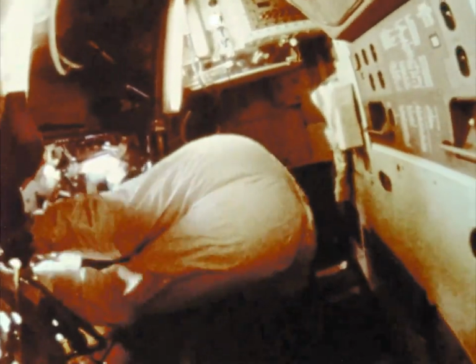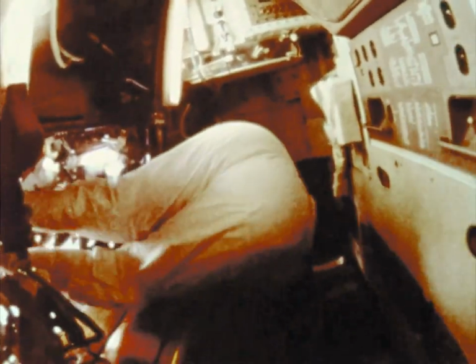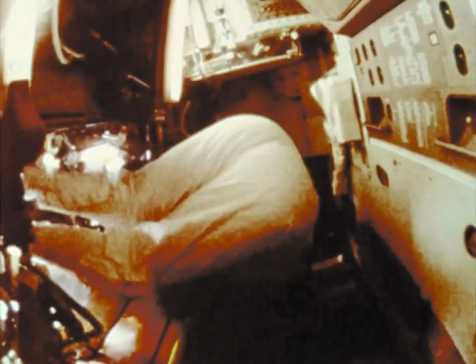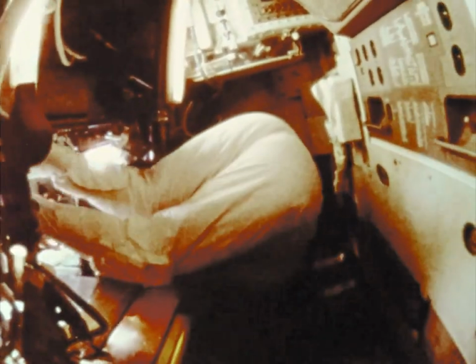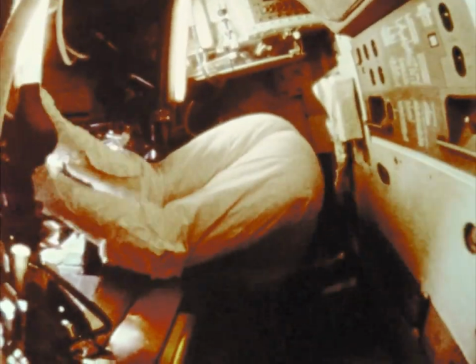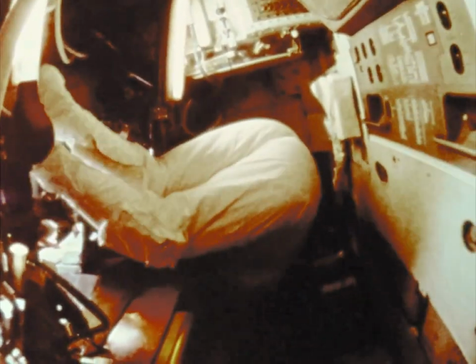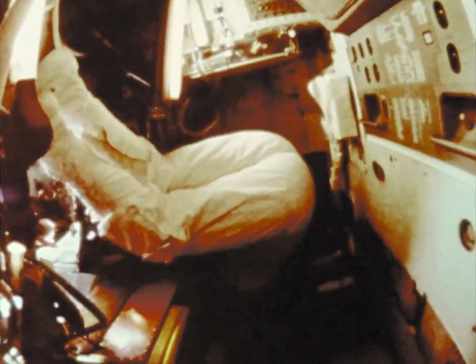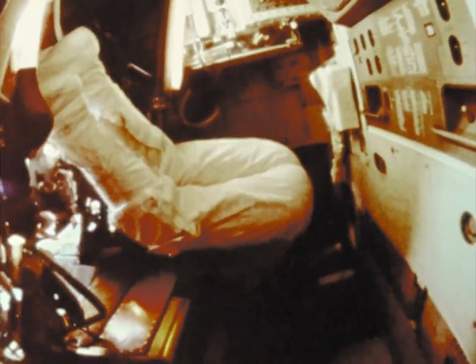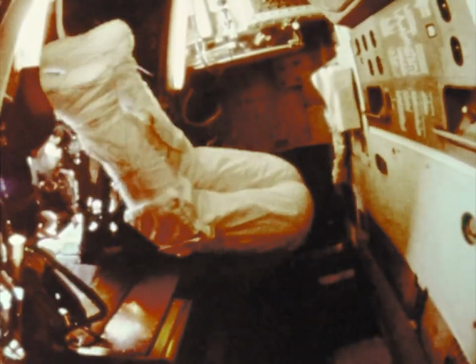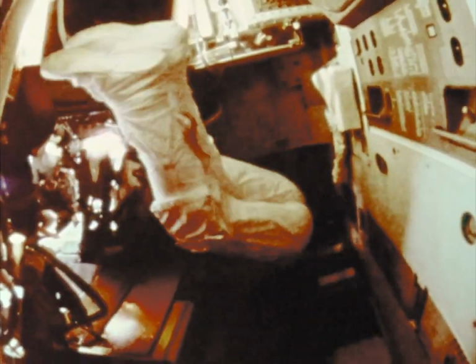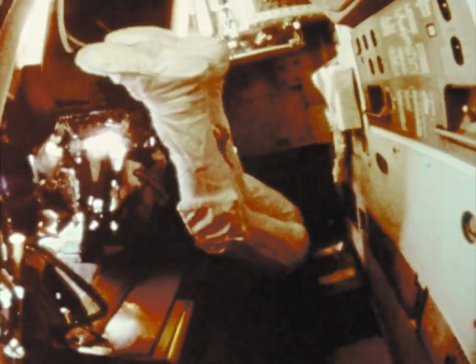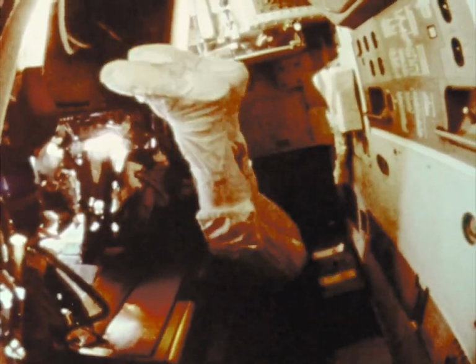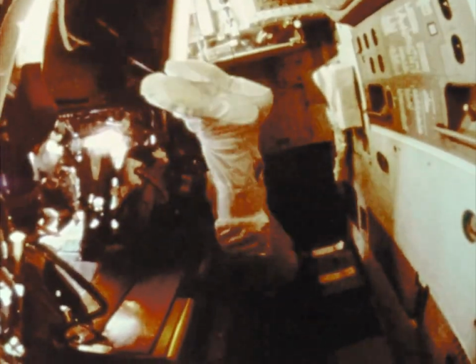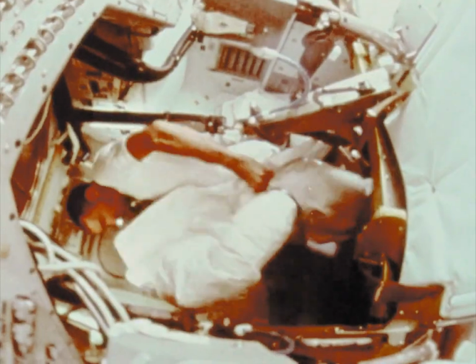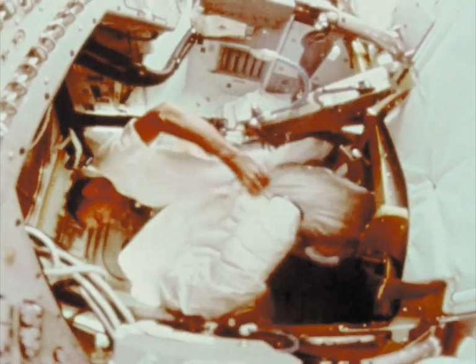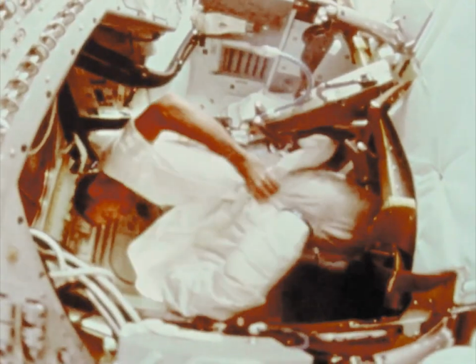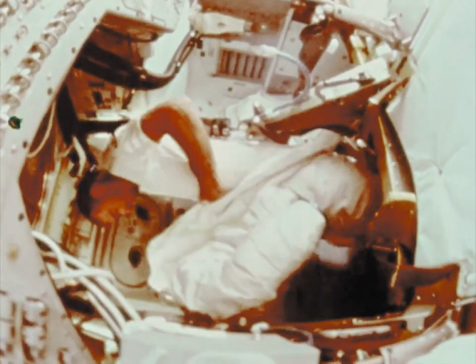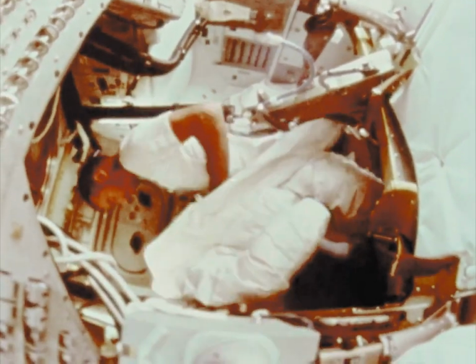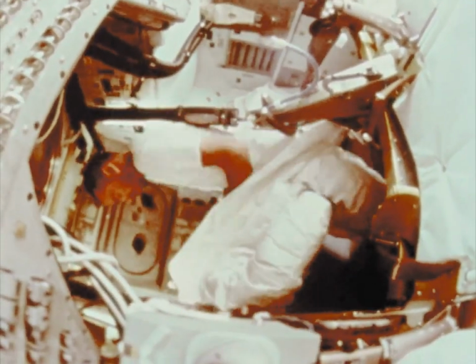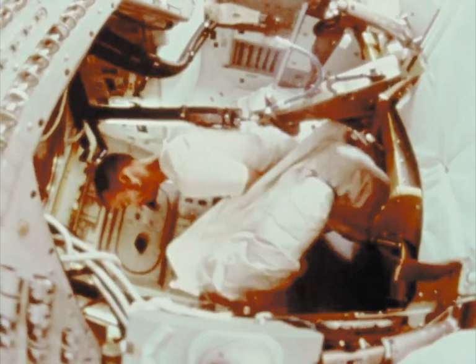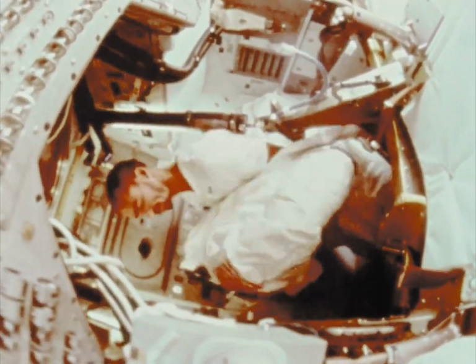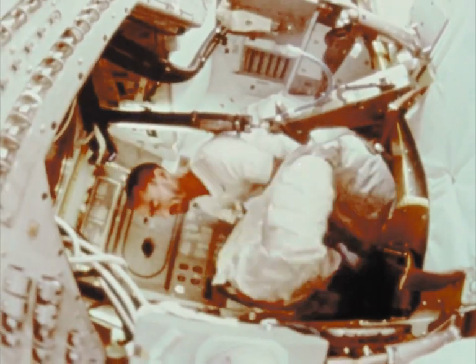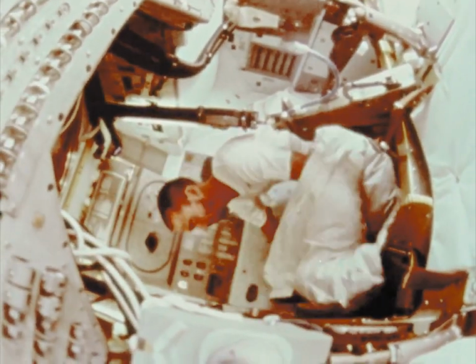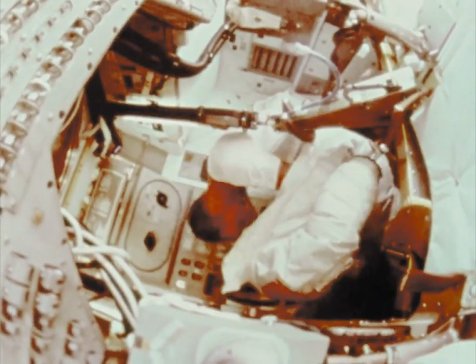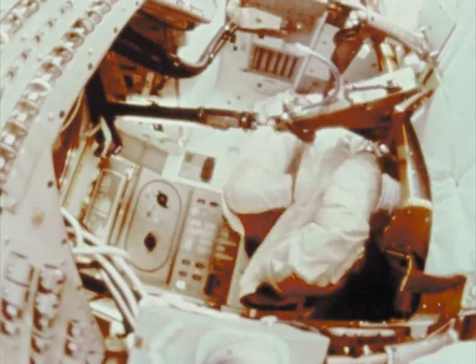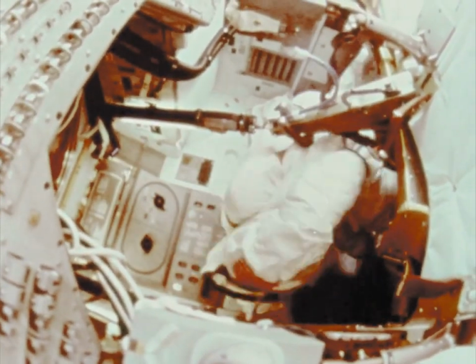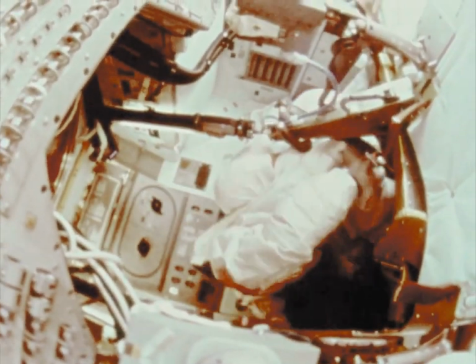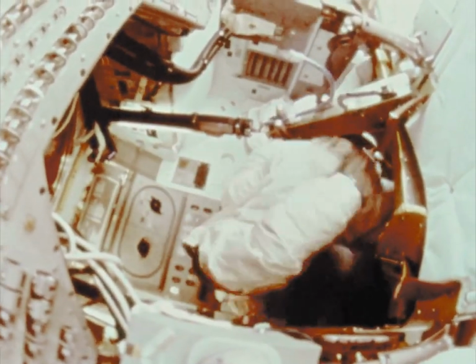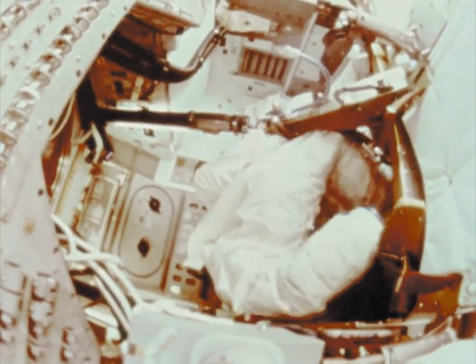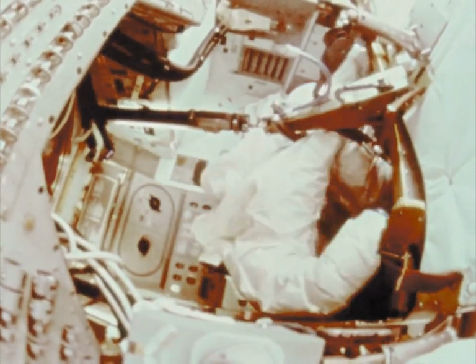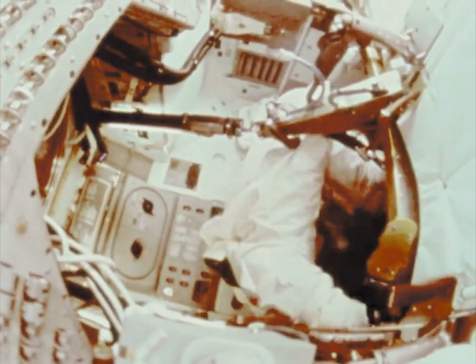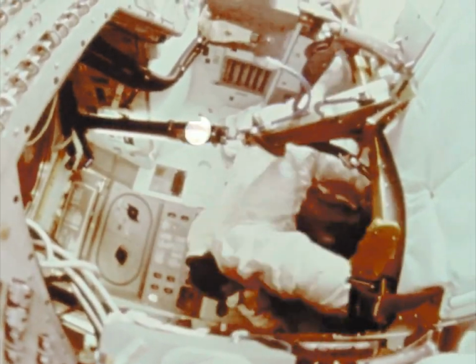However, for safety and emergency reasons, one crew member will be in his spacesuit at all times.